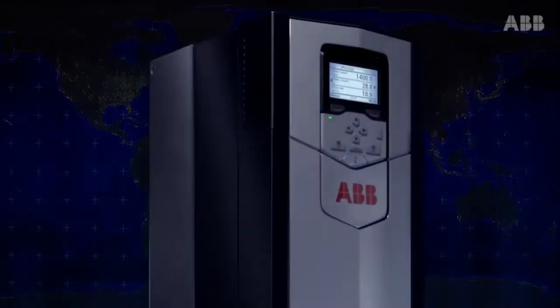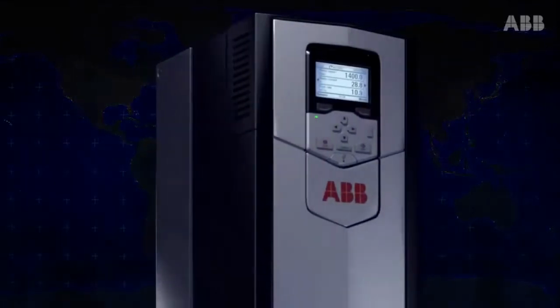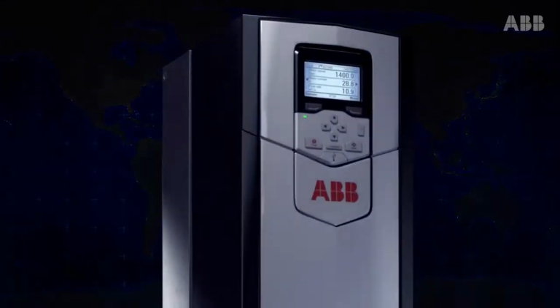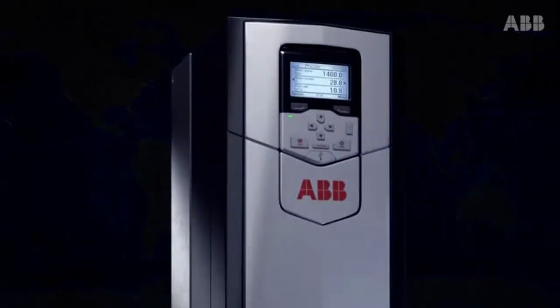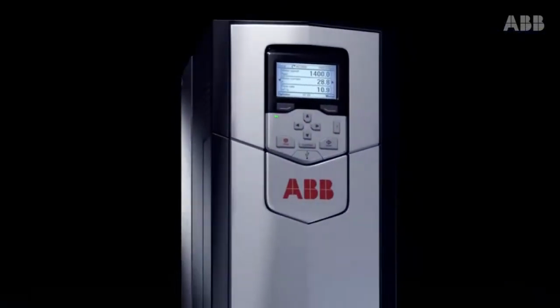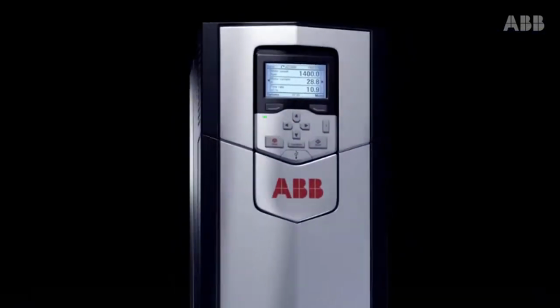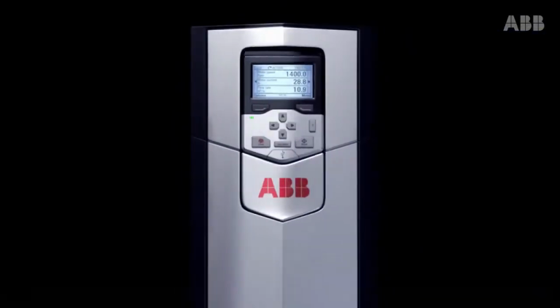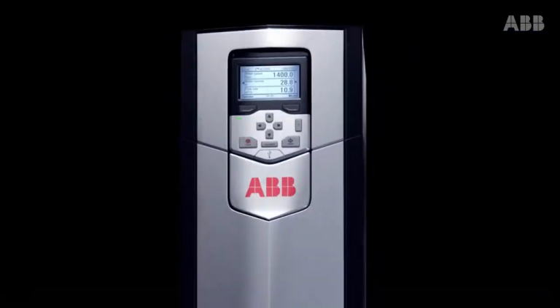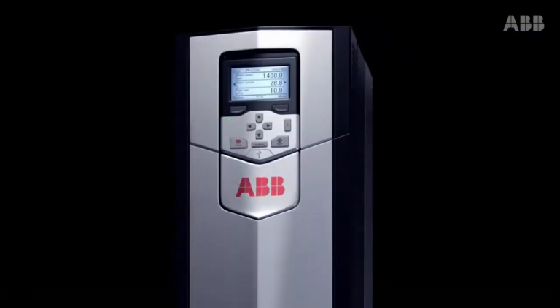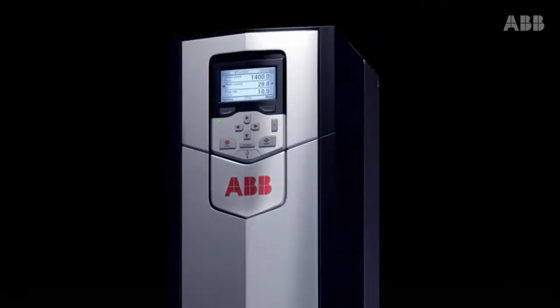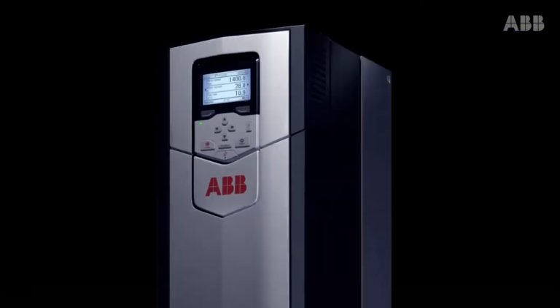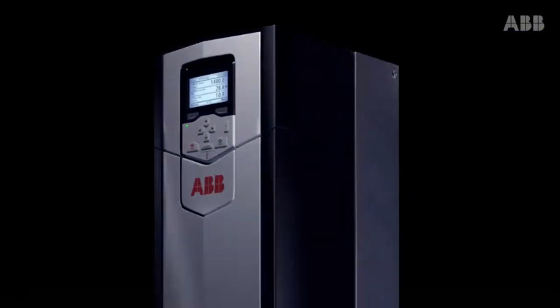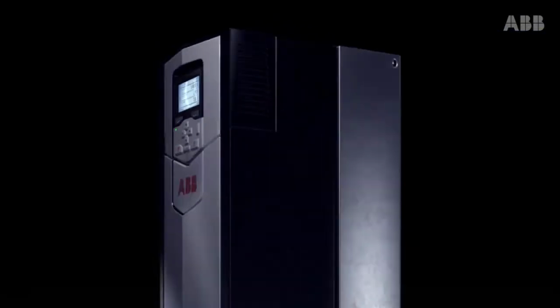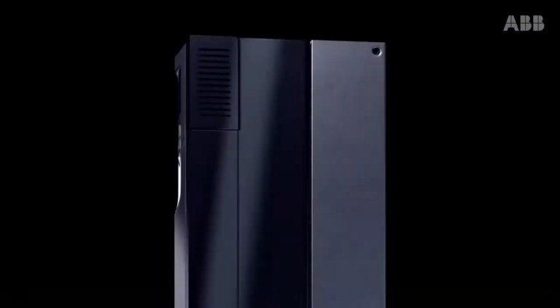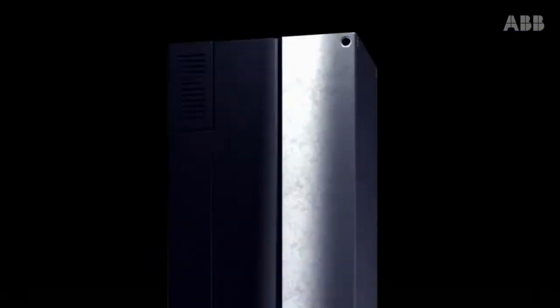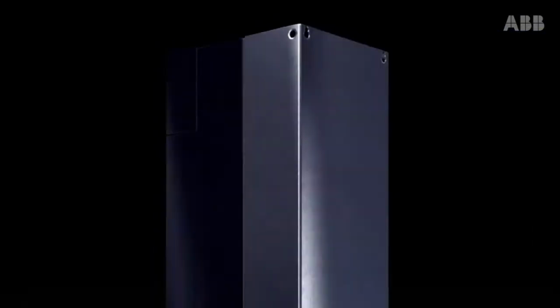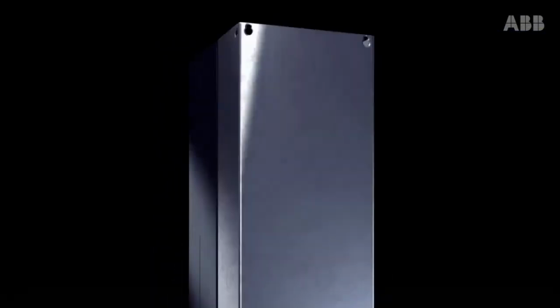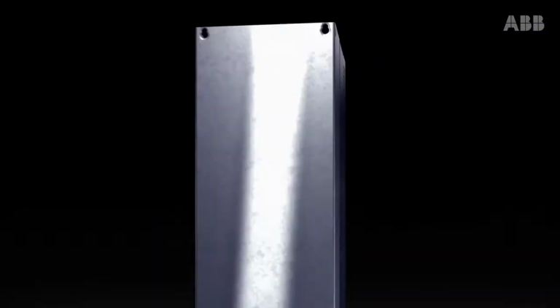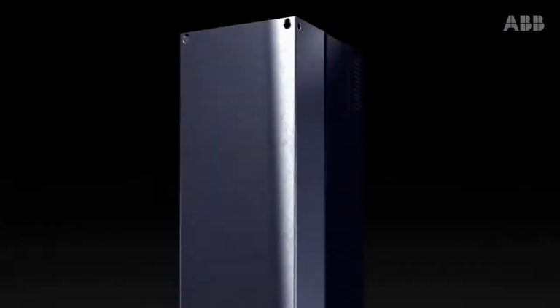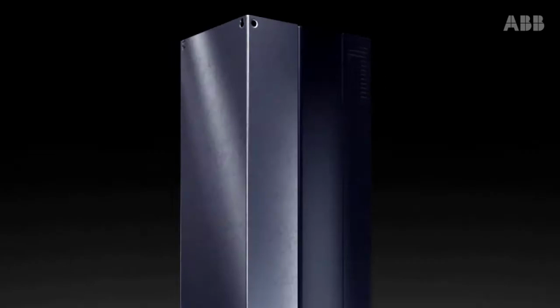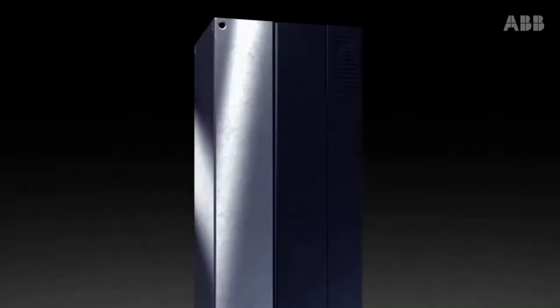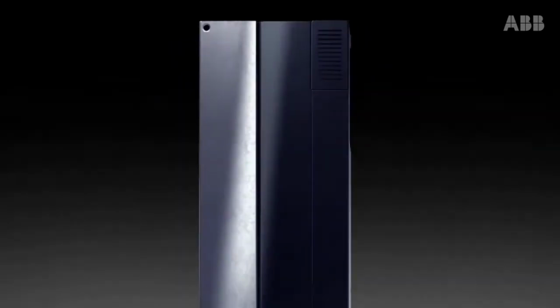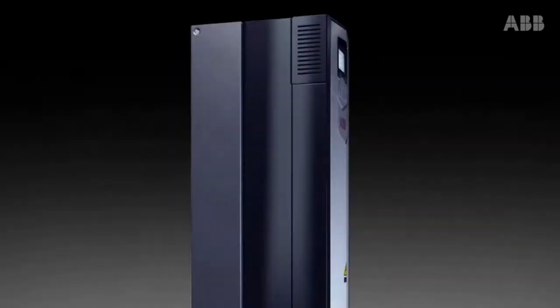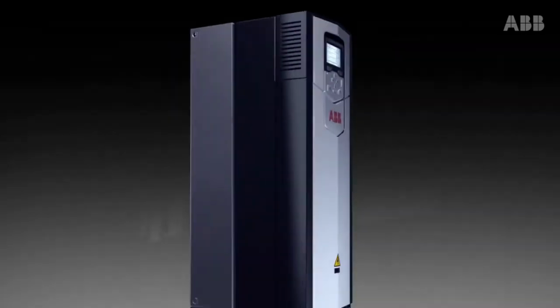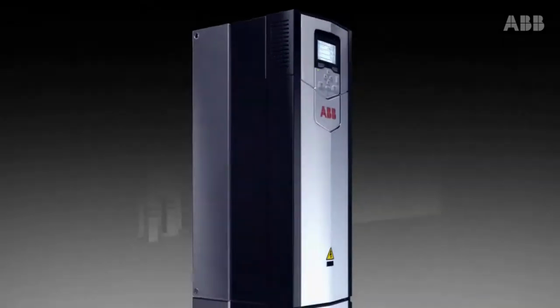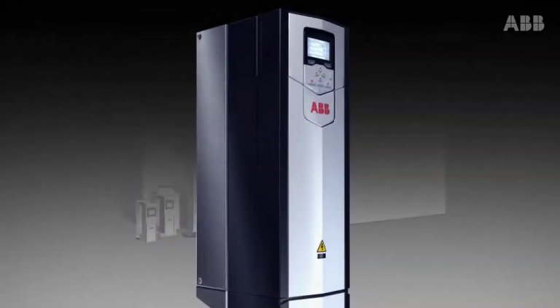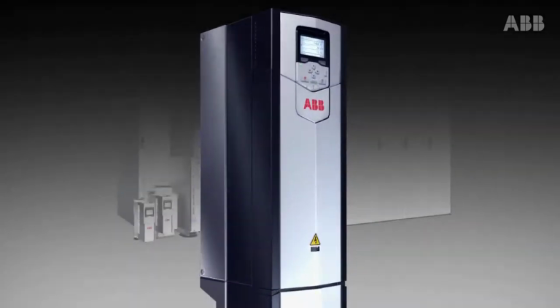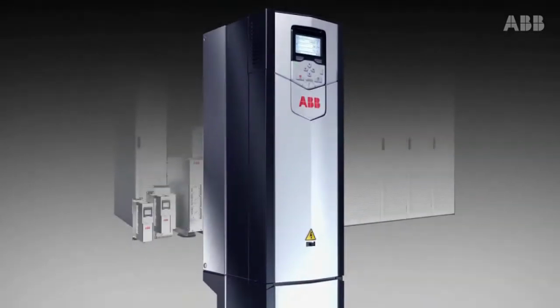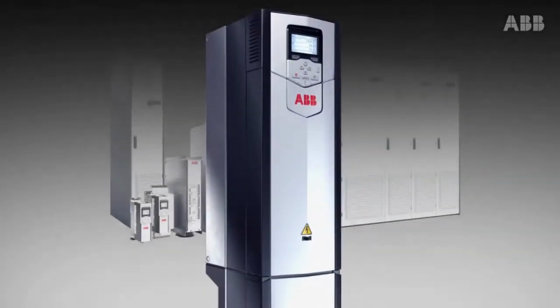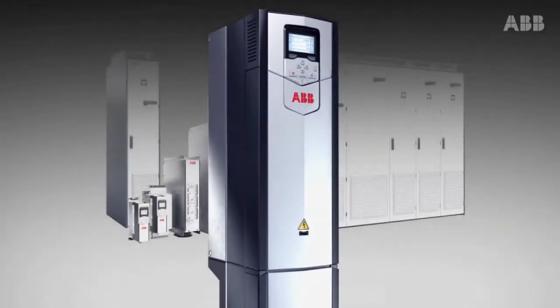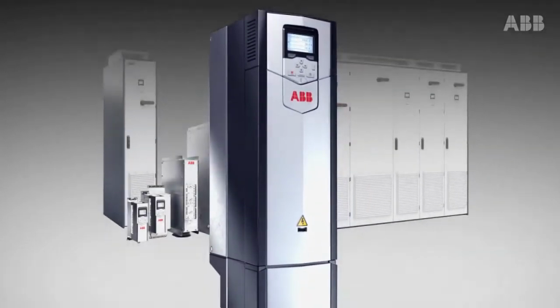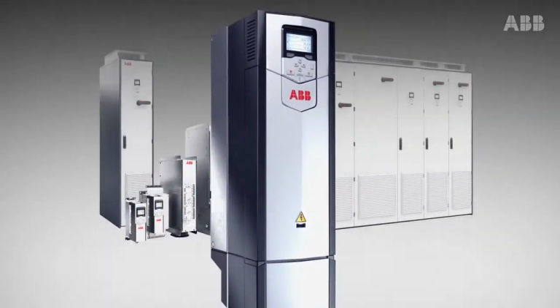ABB Industrial Drives. Simplifying your world without limiting your possibilities.